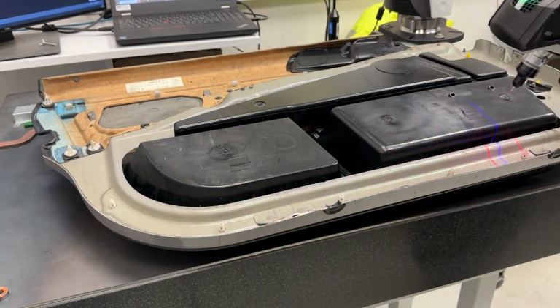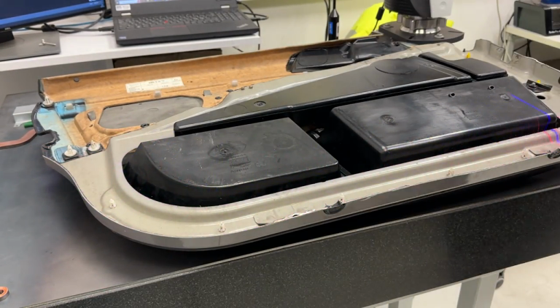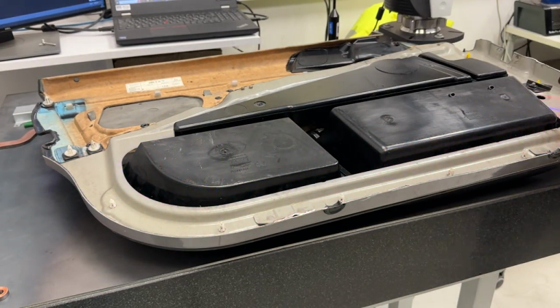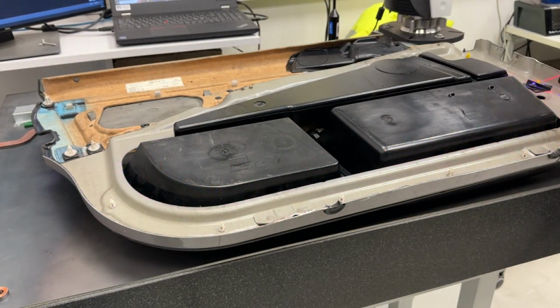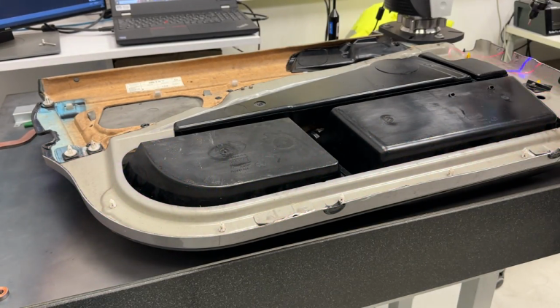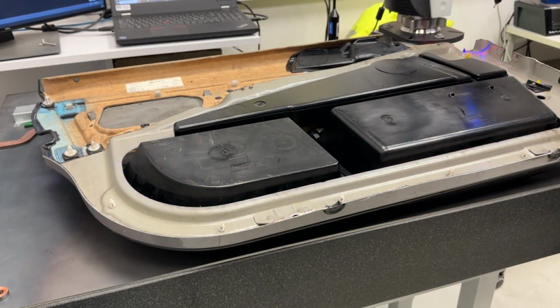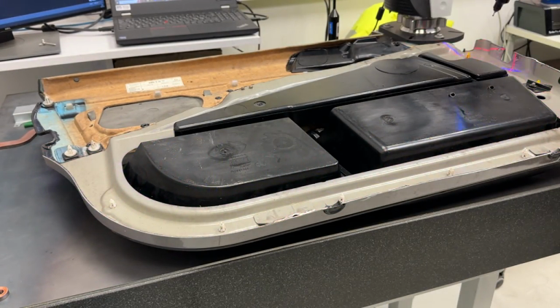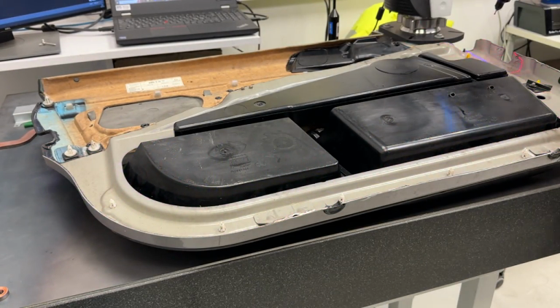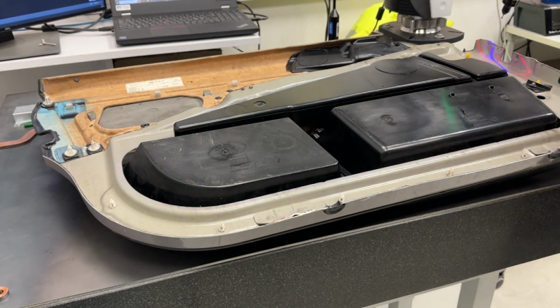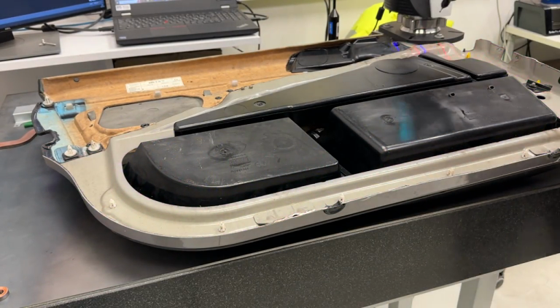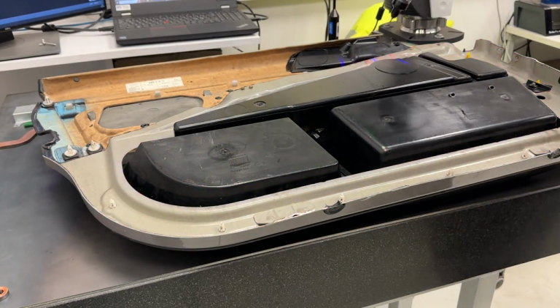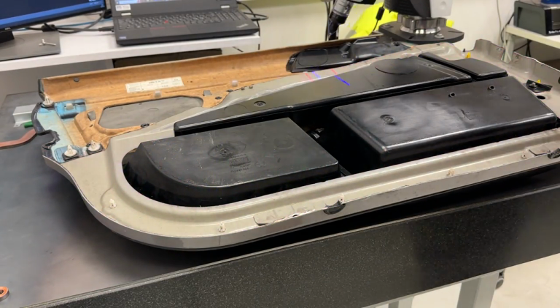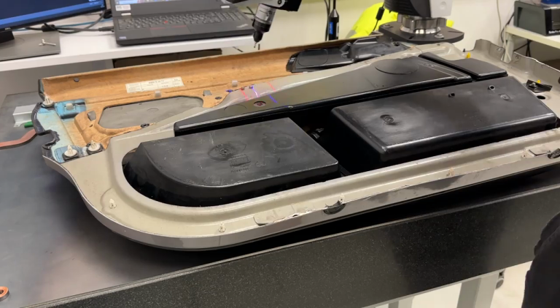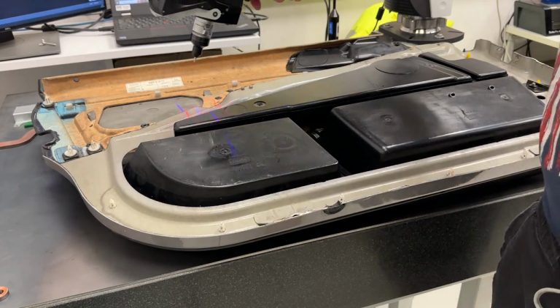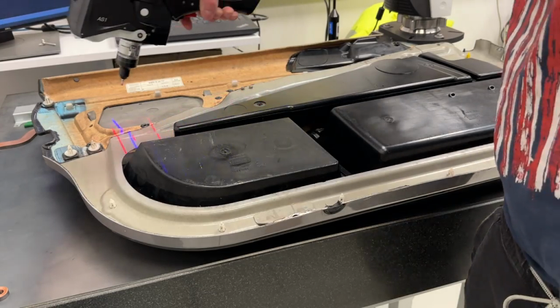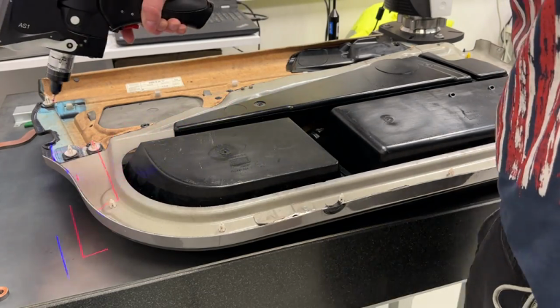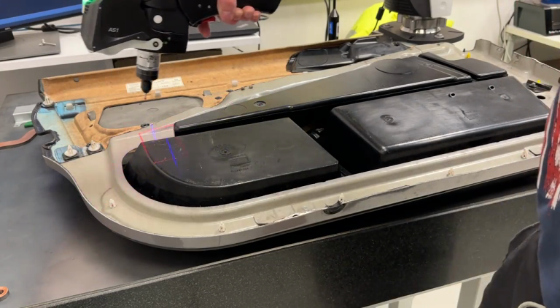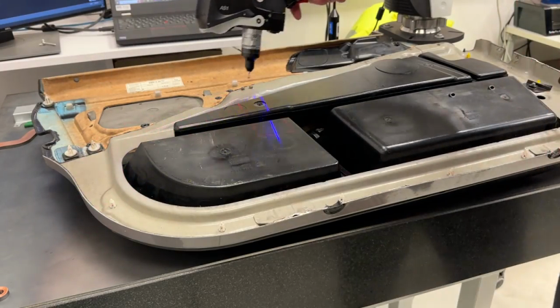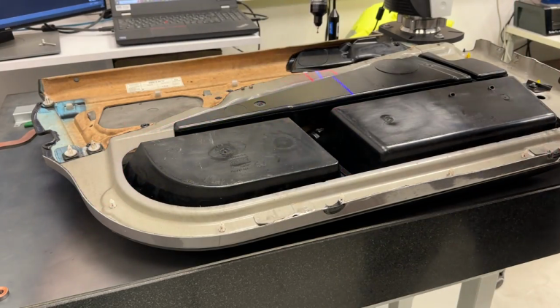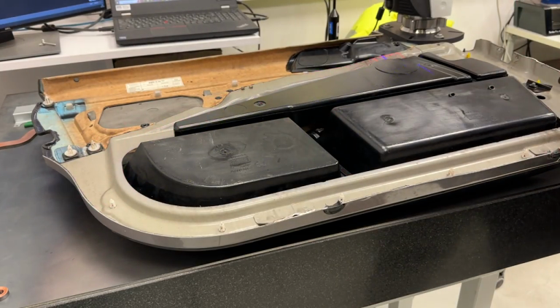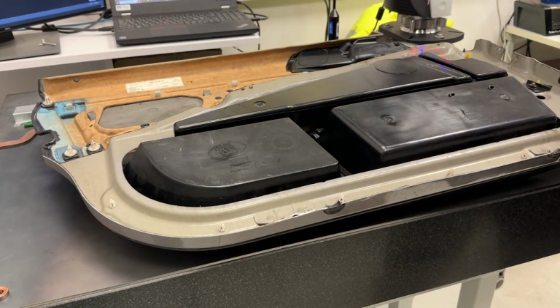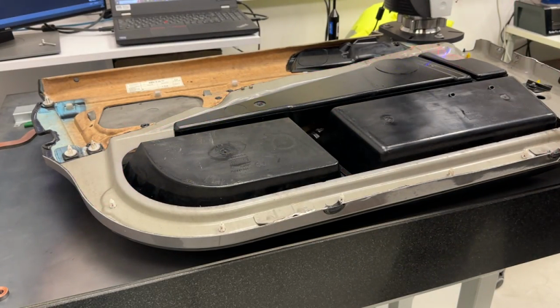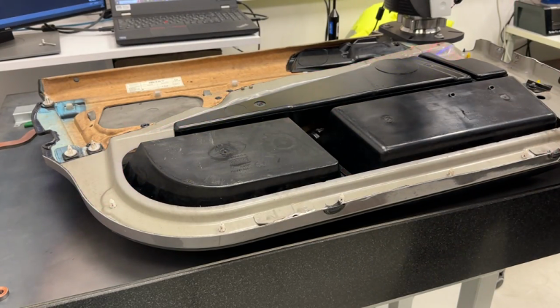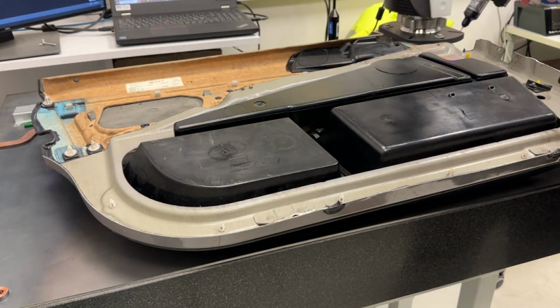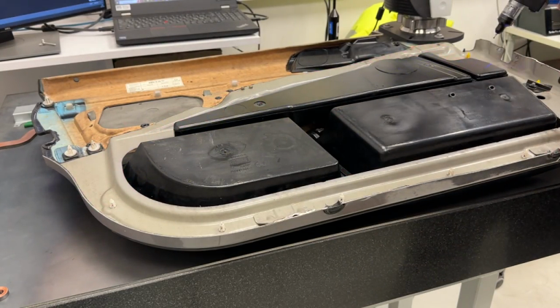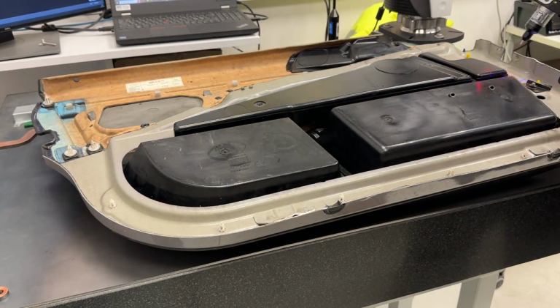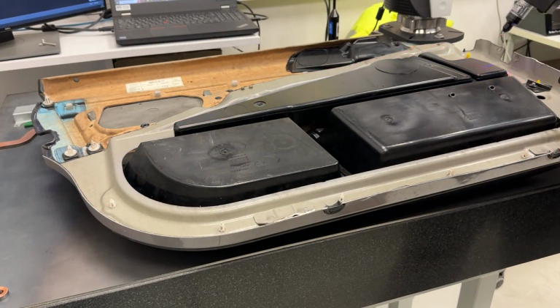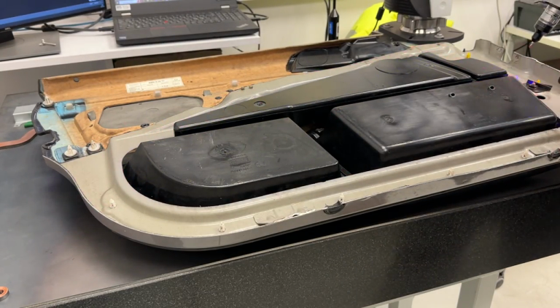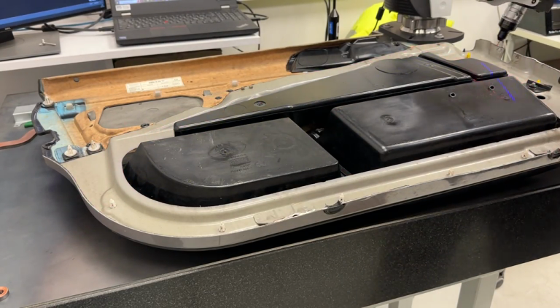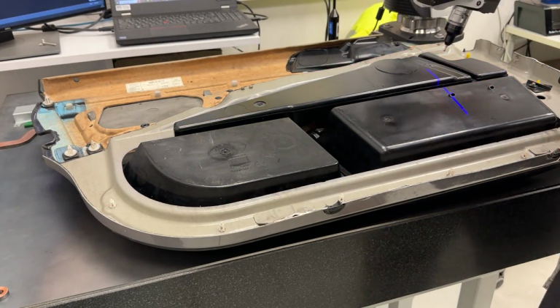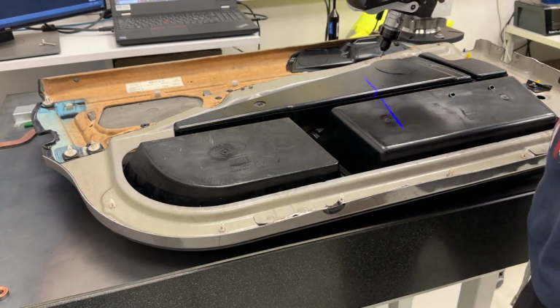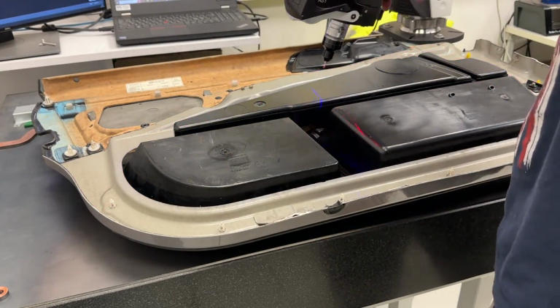Only a few more scans and I can jump into CAD to start assembling all of the mesh bodies together.